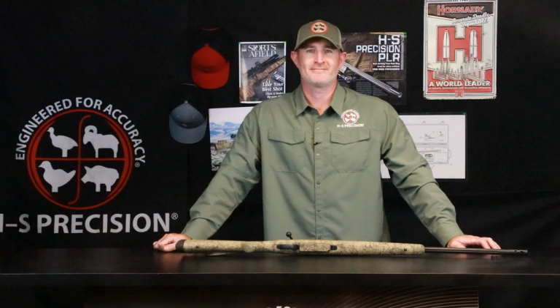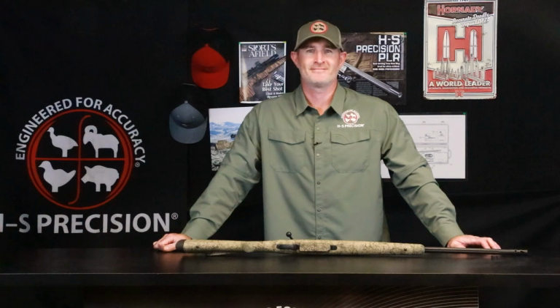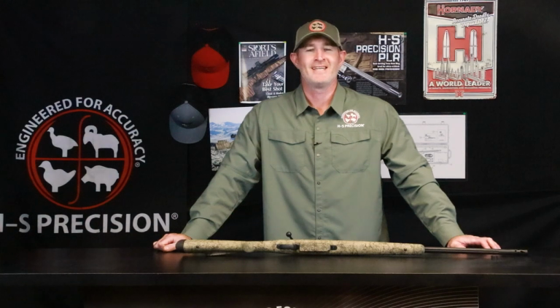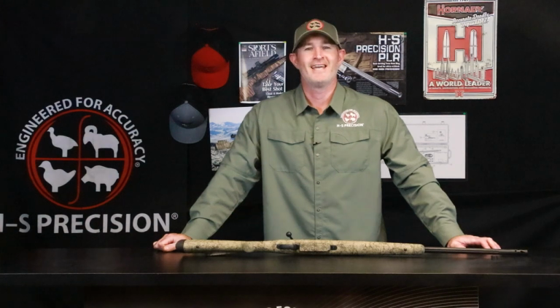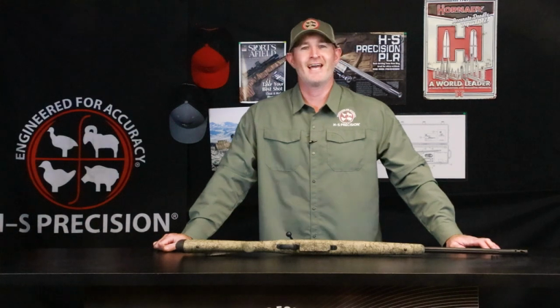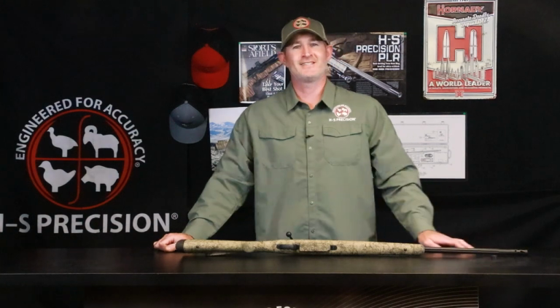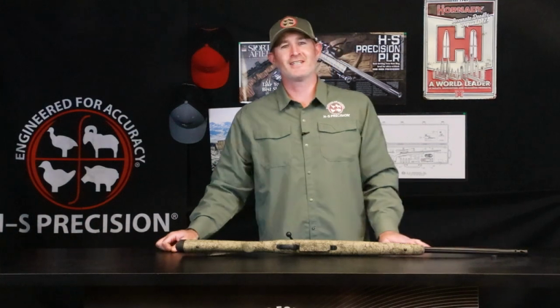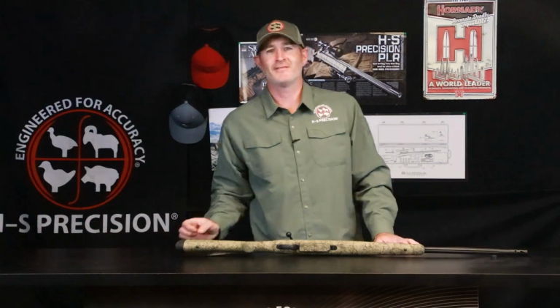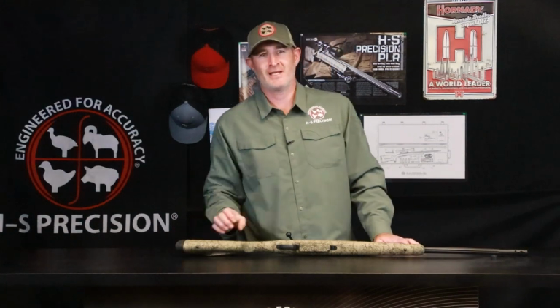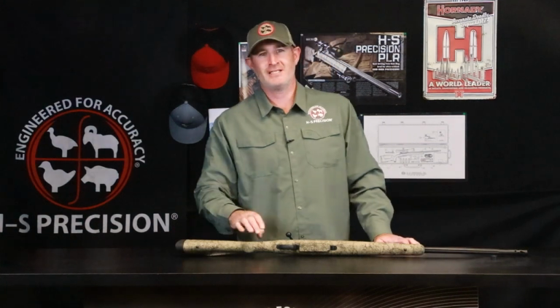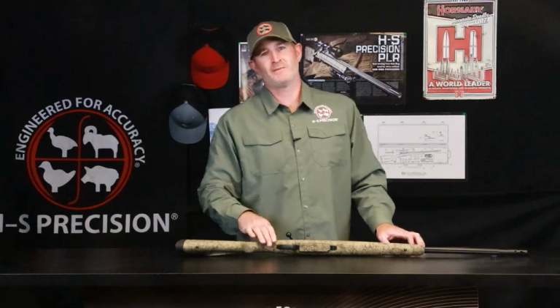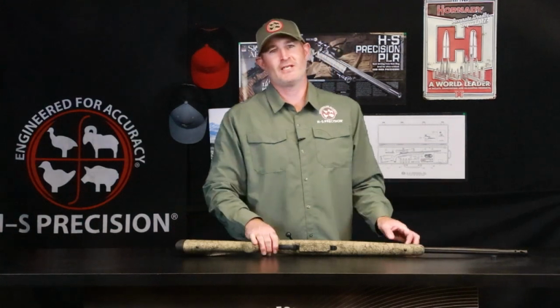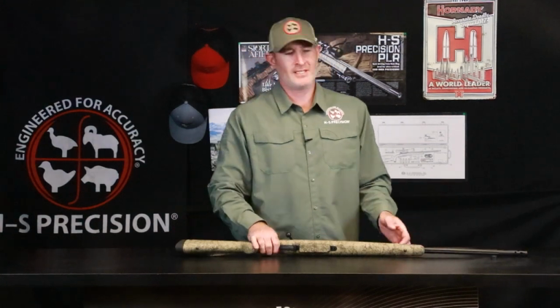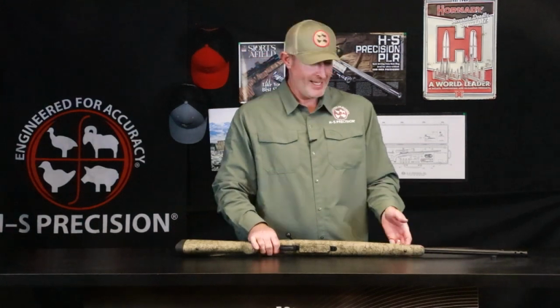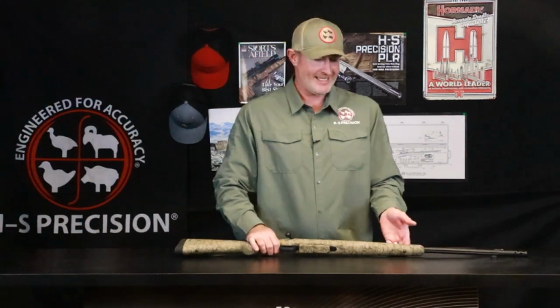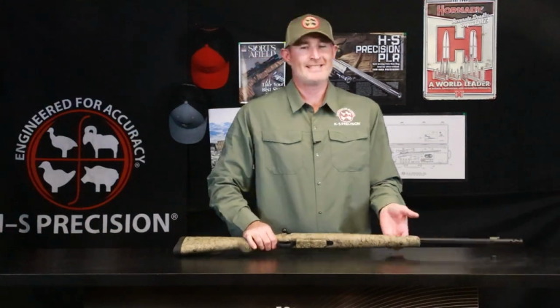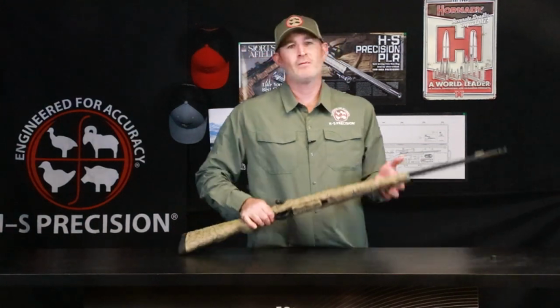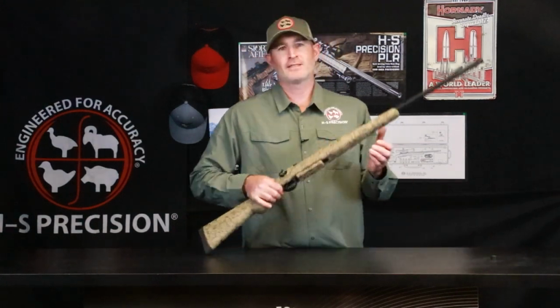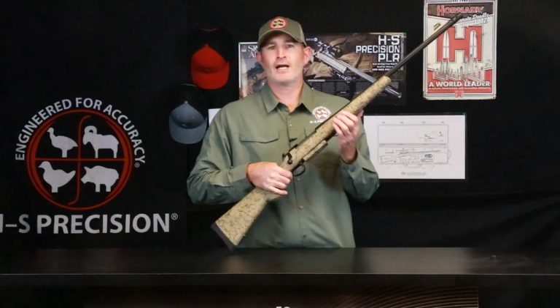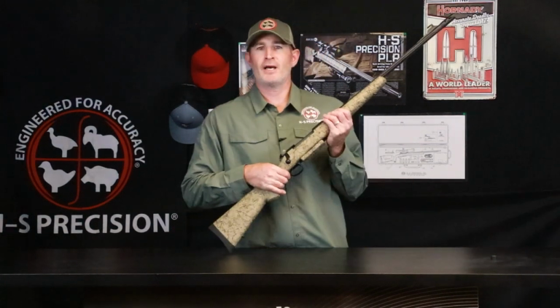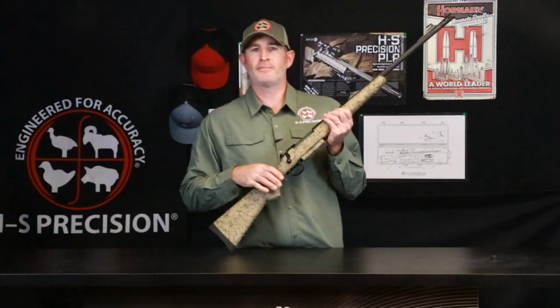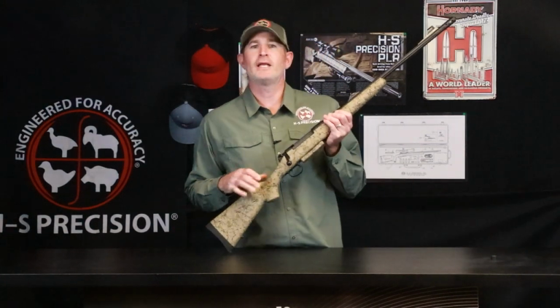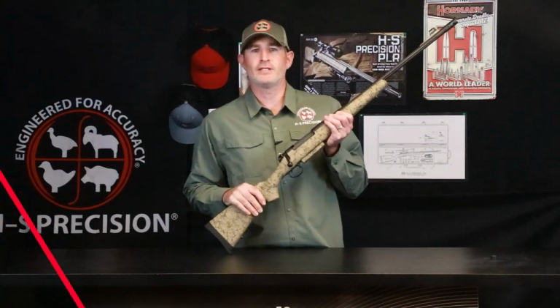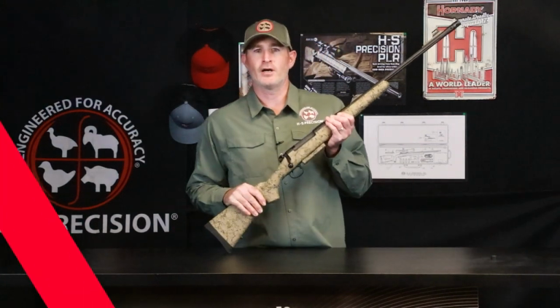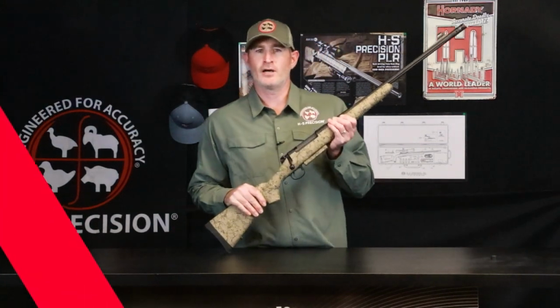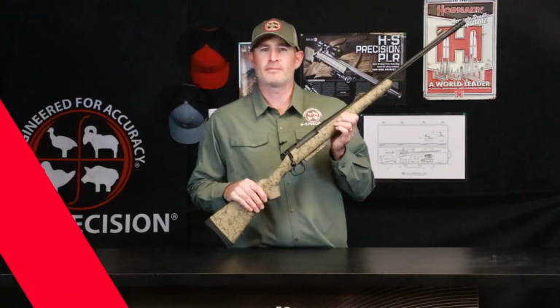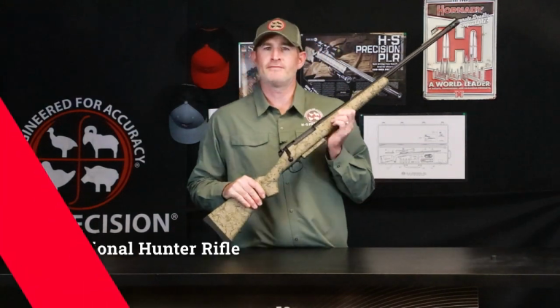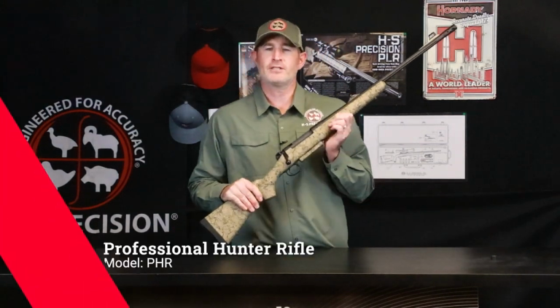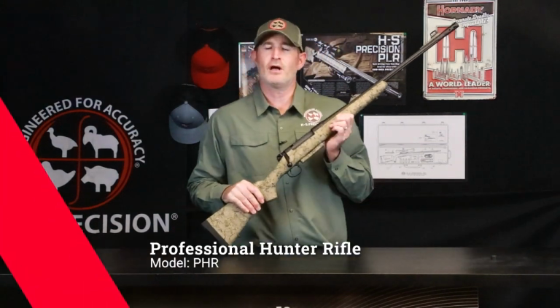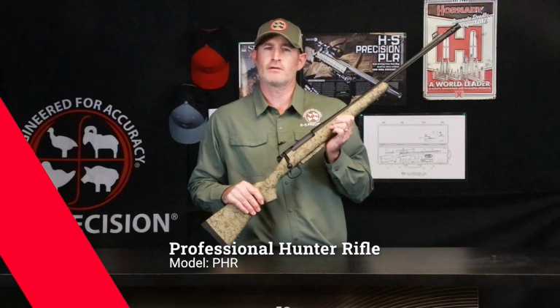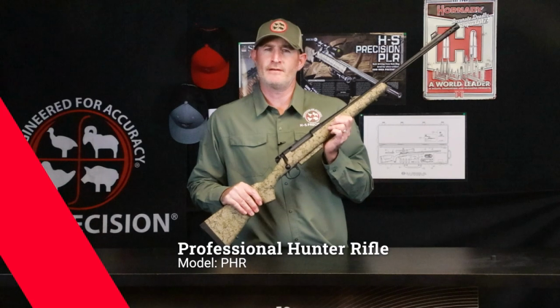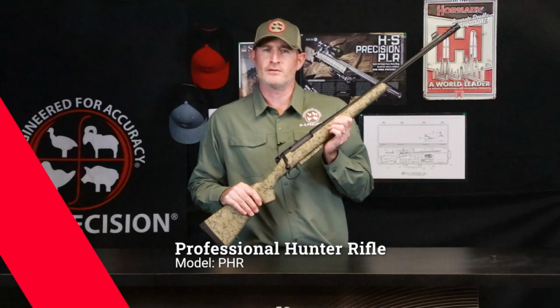Hey guys, Josh Cleff with HS Precision, and today we're going to talk about our PHR, our Professional Hunter Rifle.